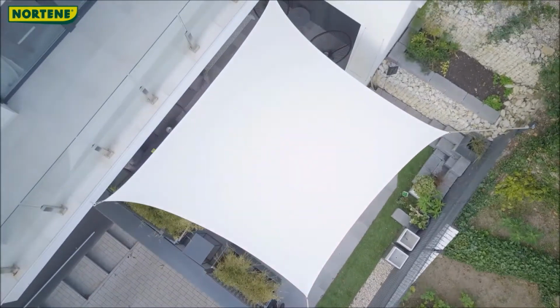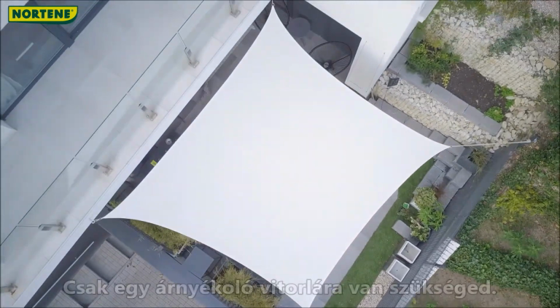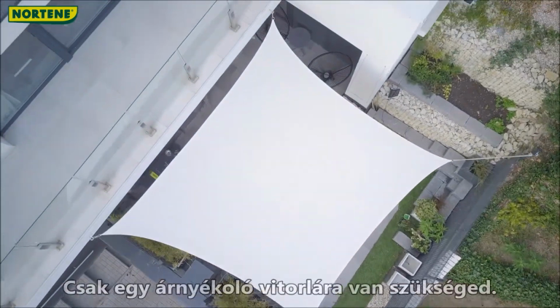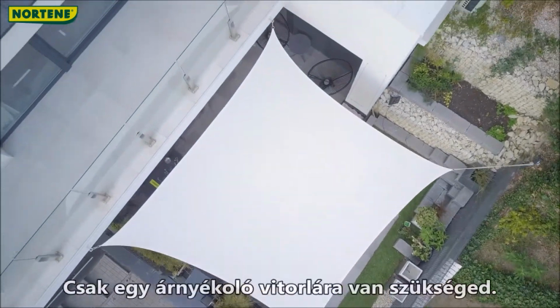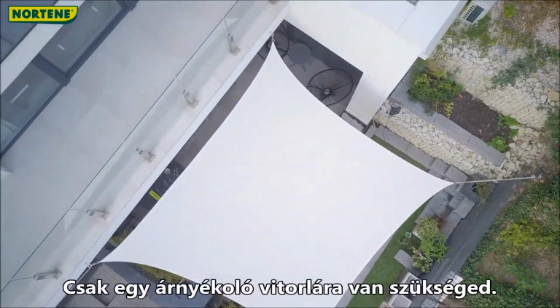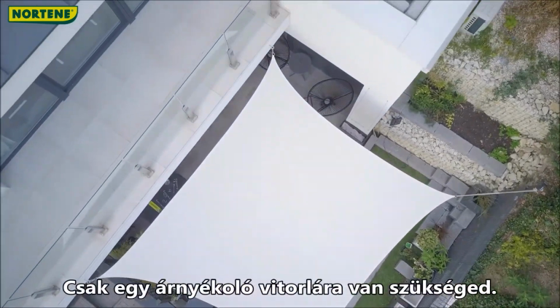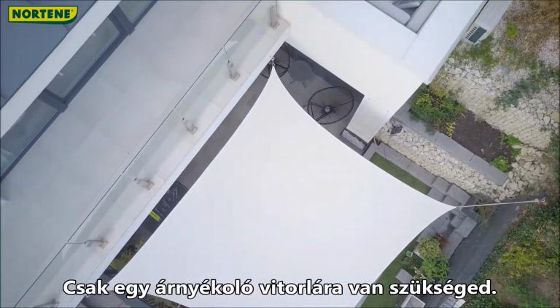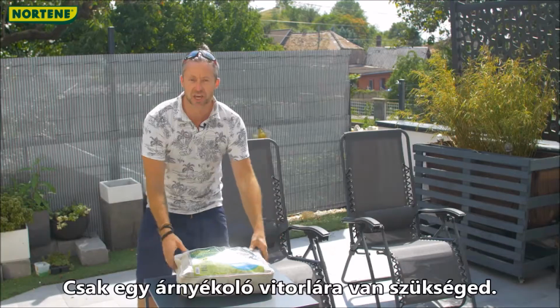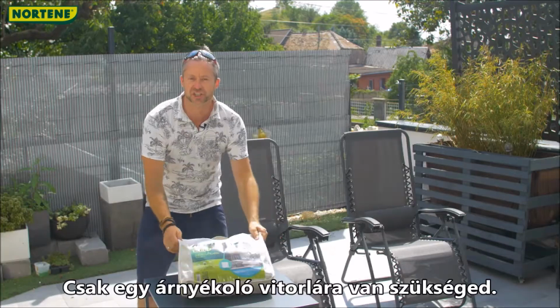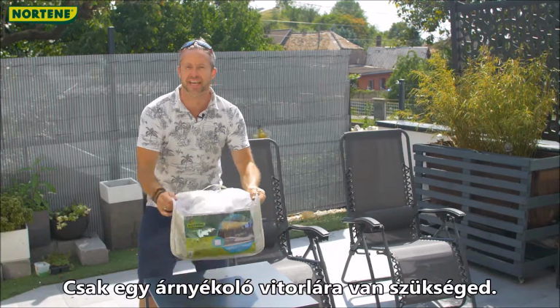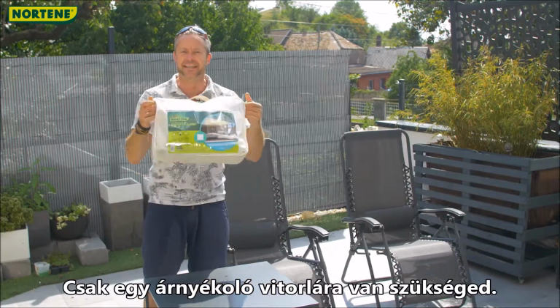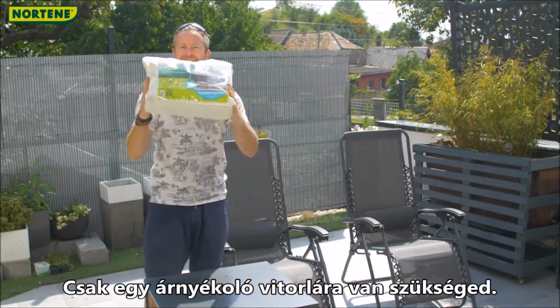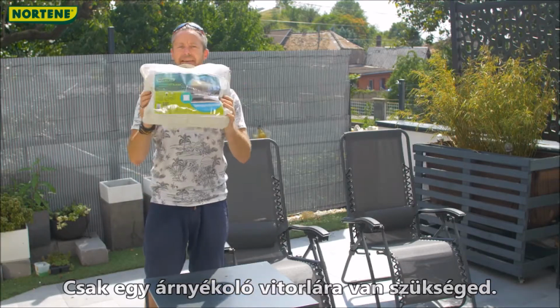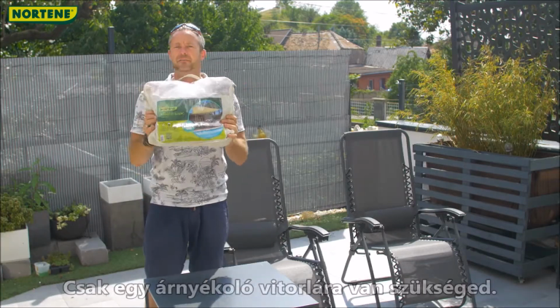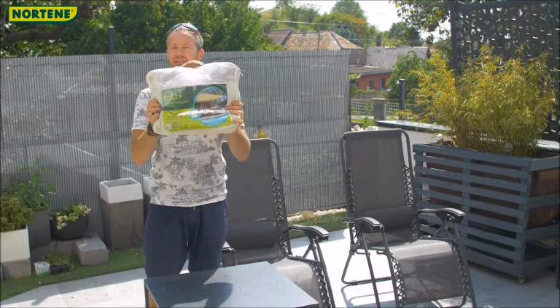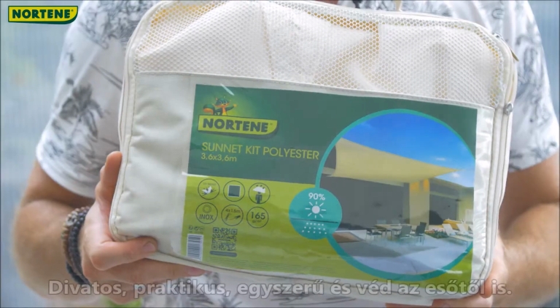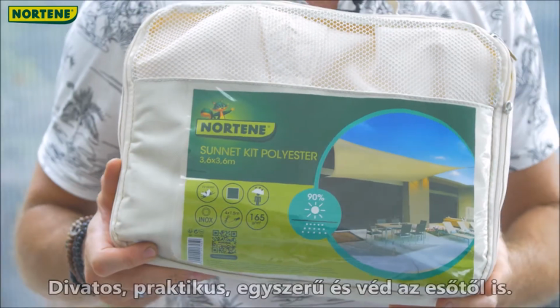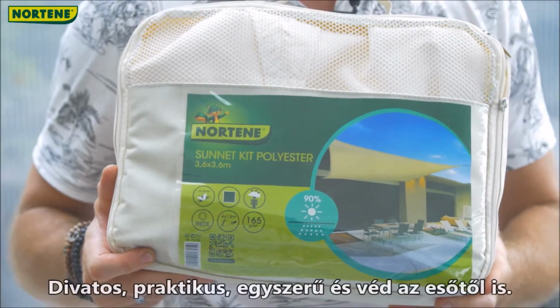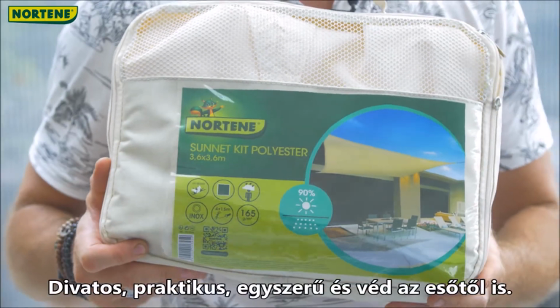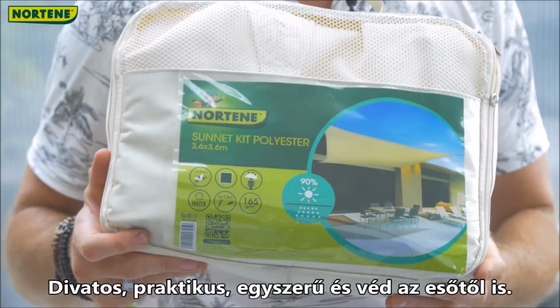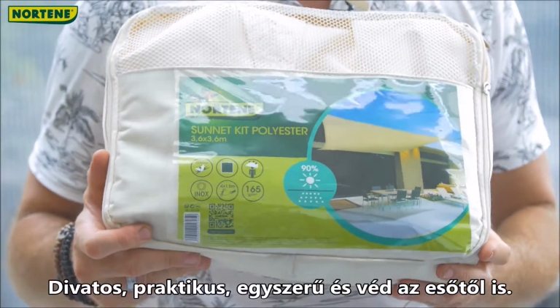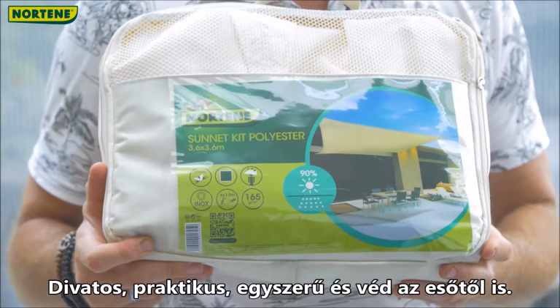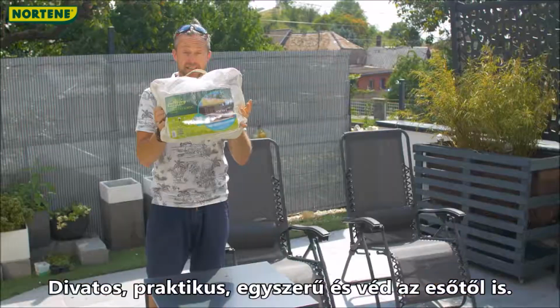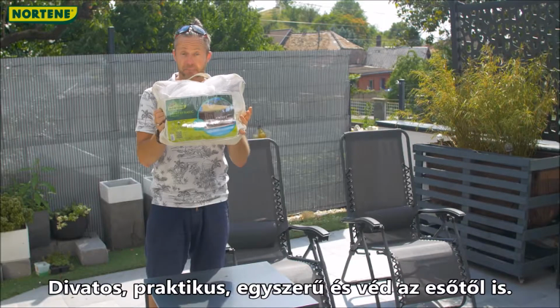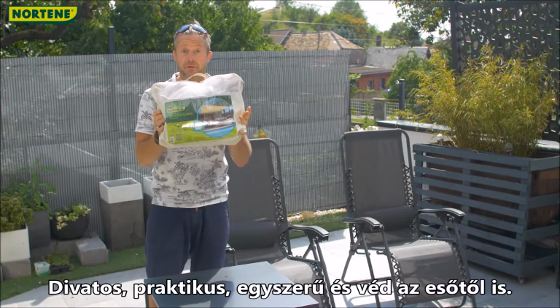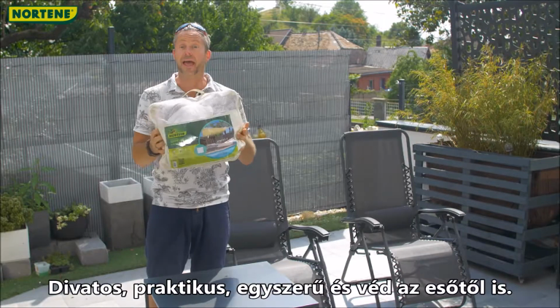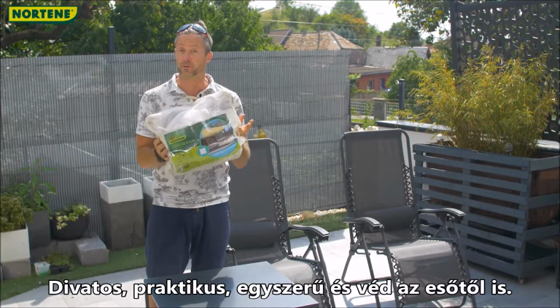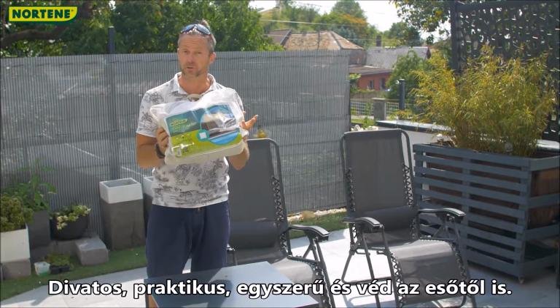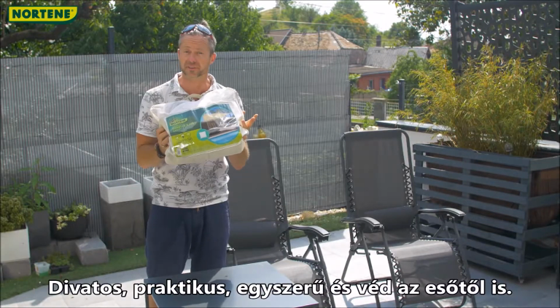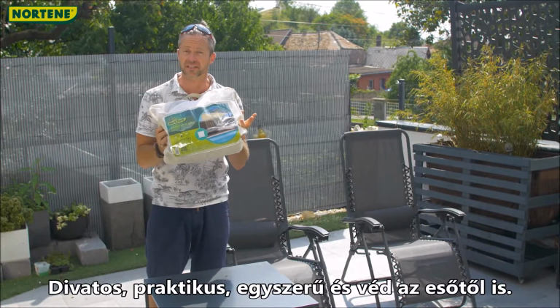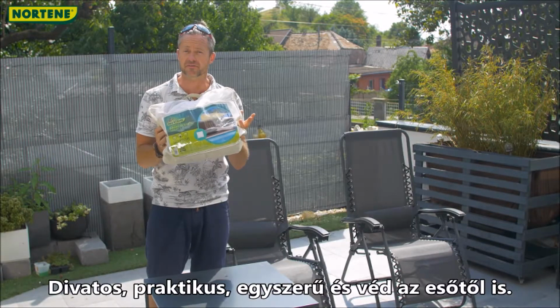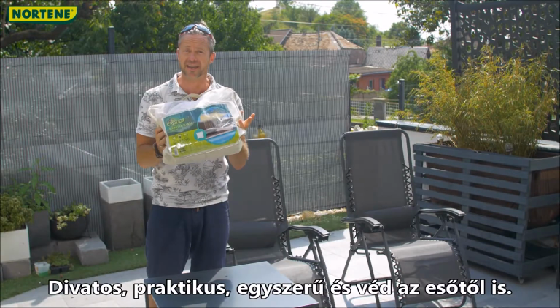All you need is a shading sail. It's trendy, practical, simple, and also protects against the rain.